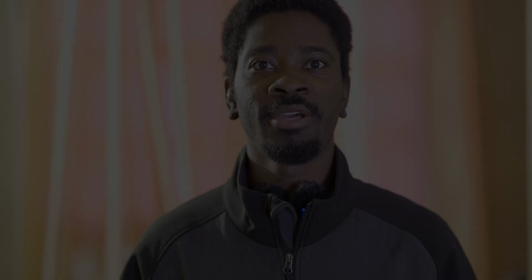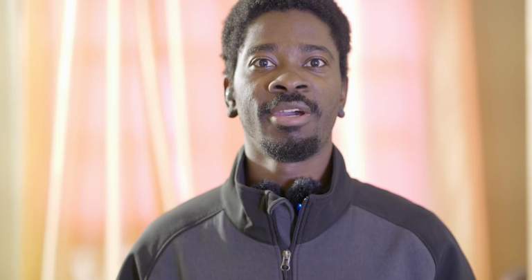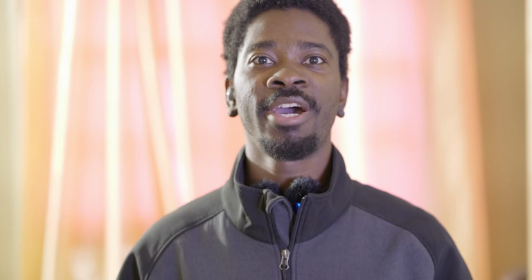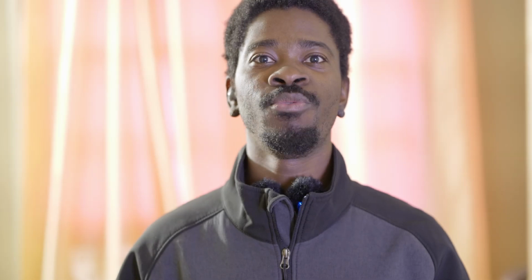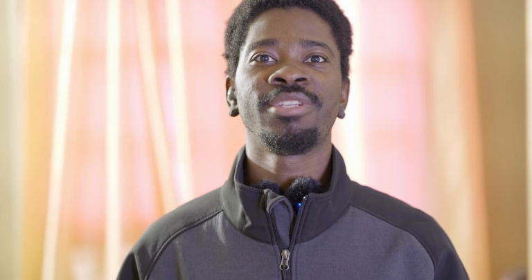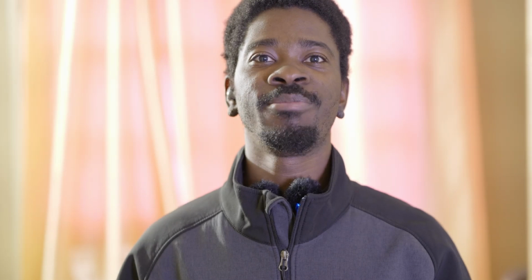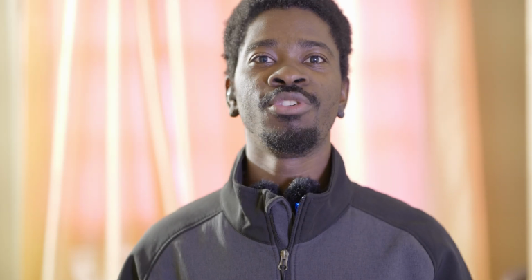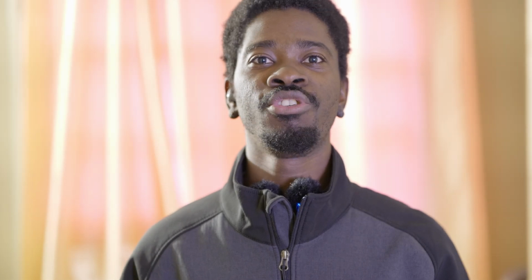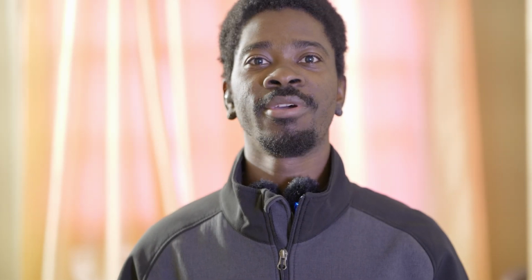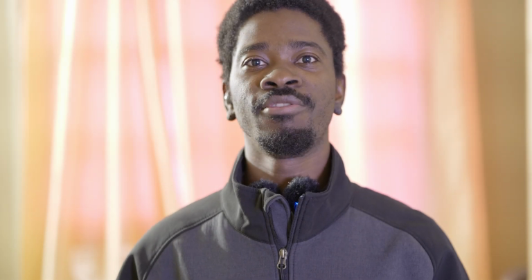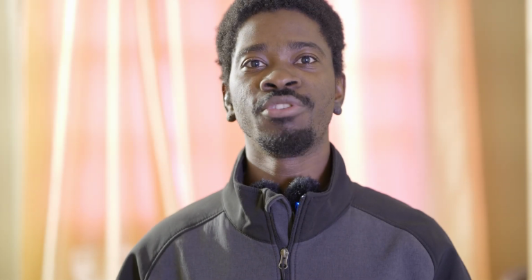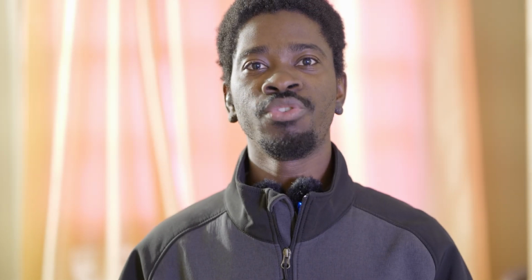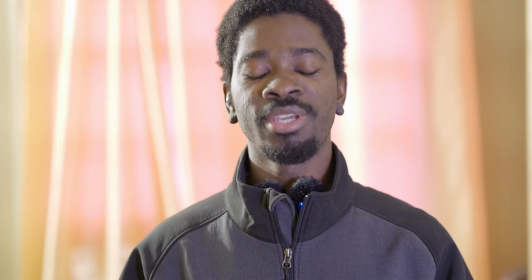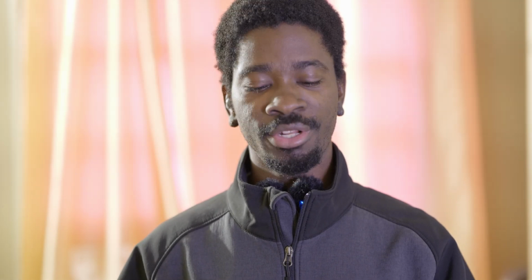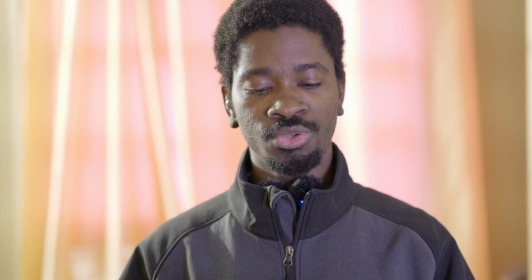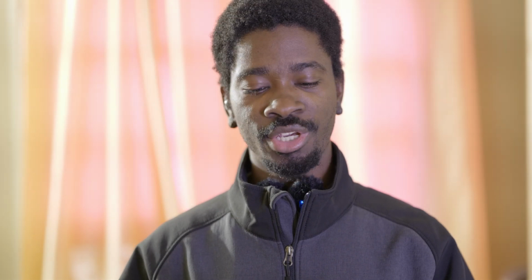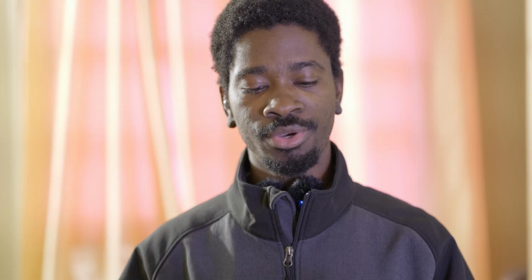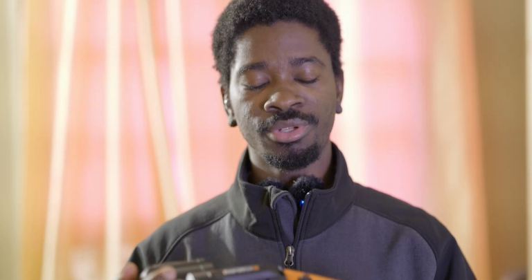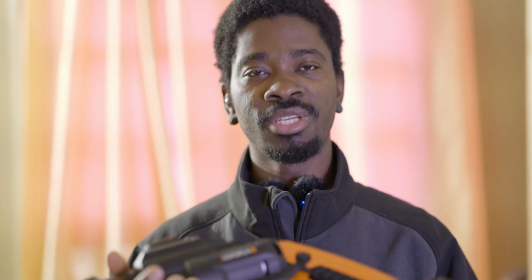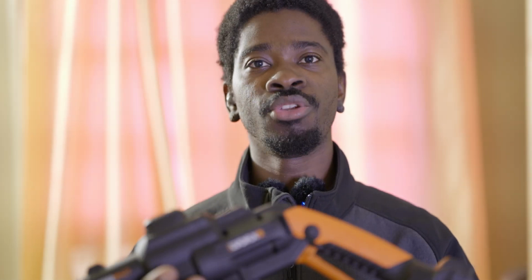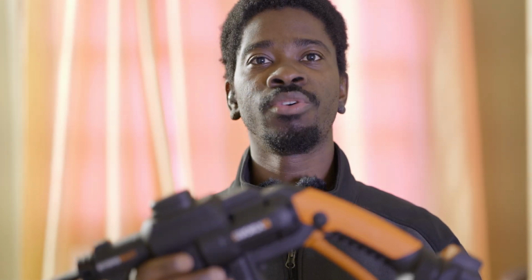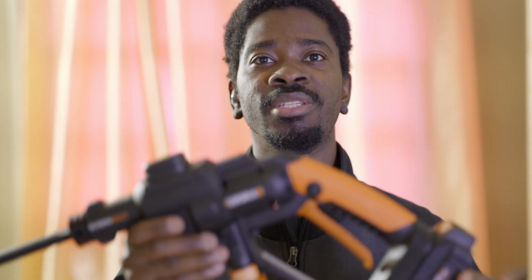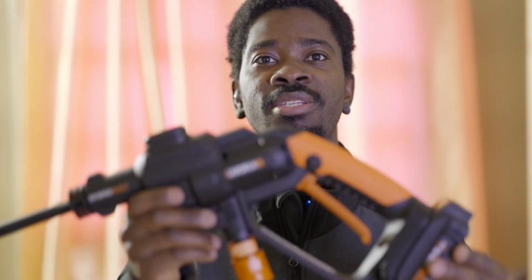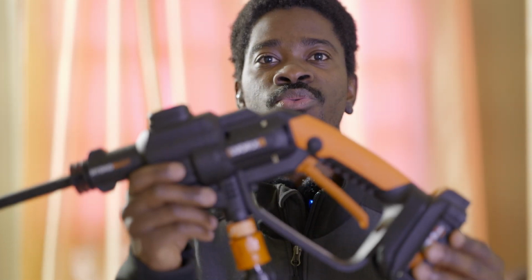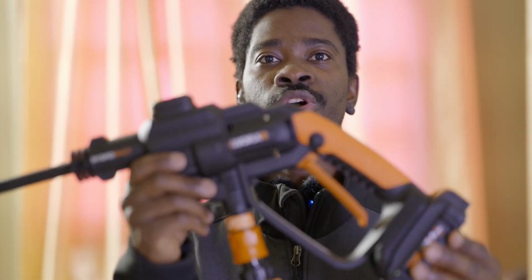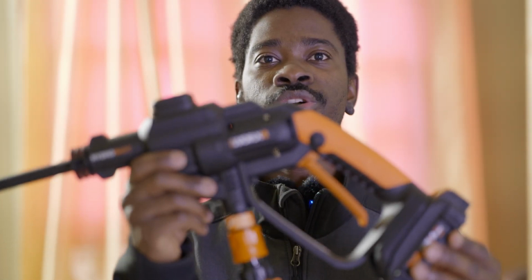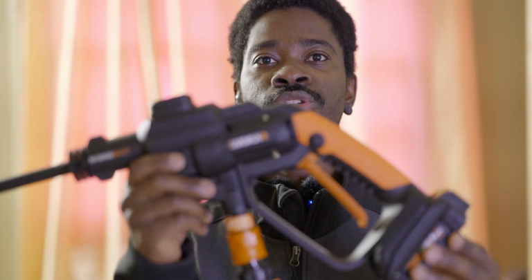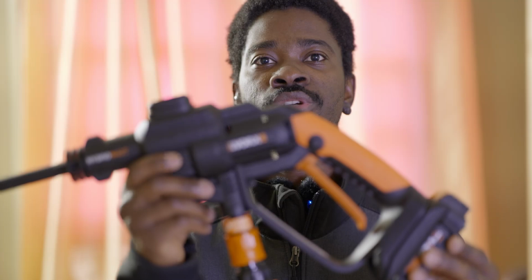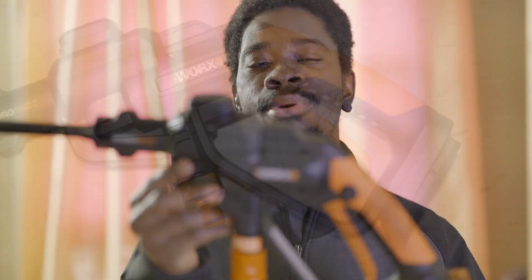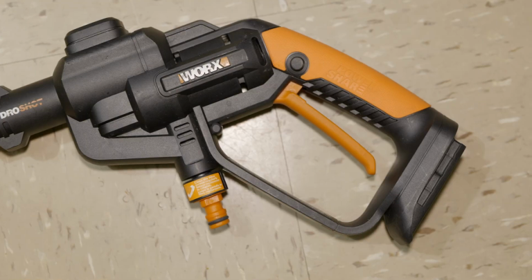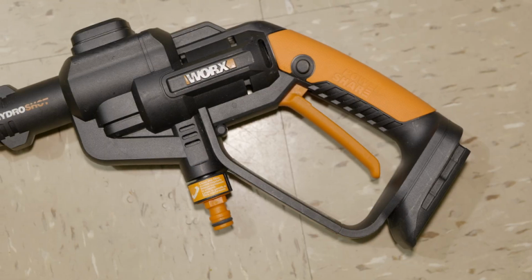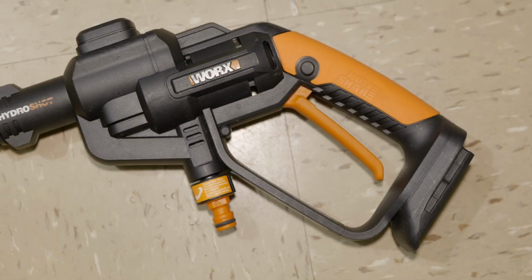Hi, what is up YouTube? Thank you for tuning in. Today we're going to take a look at this WORX pressure washer.